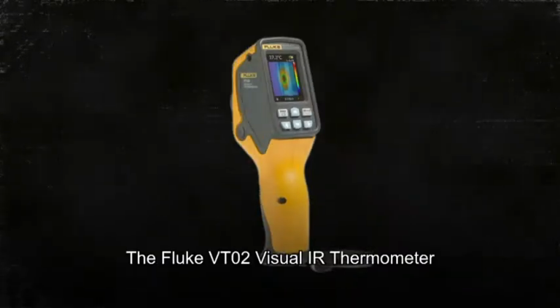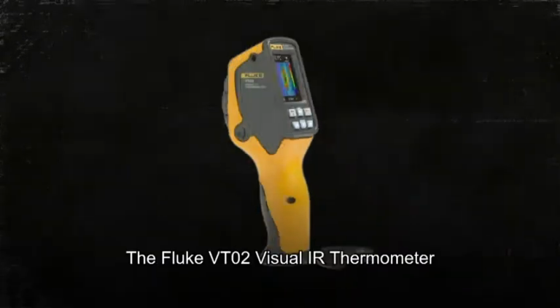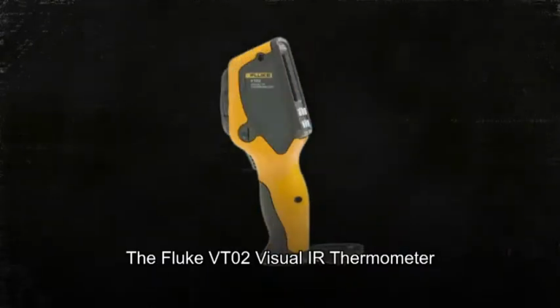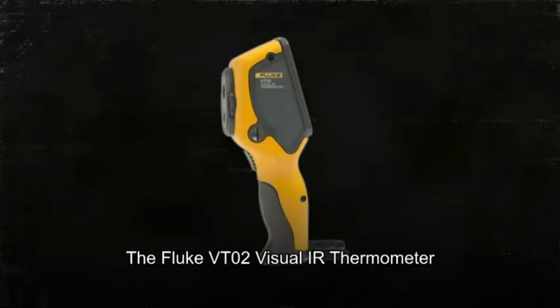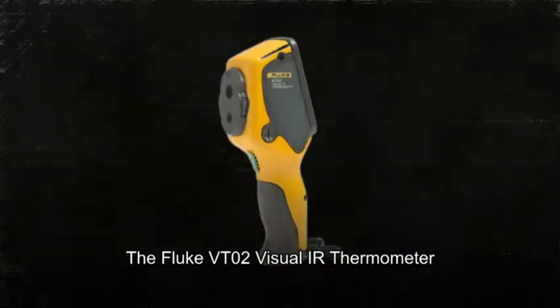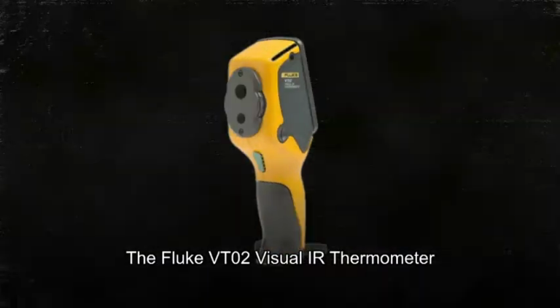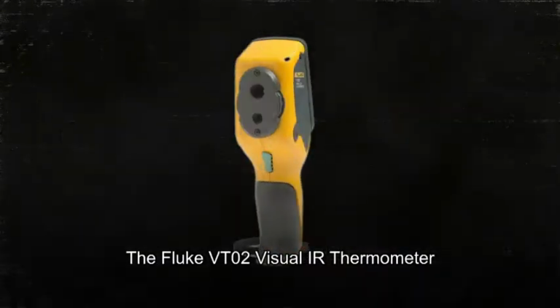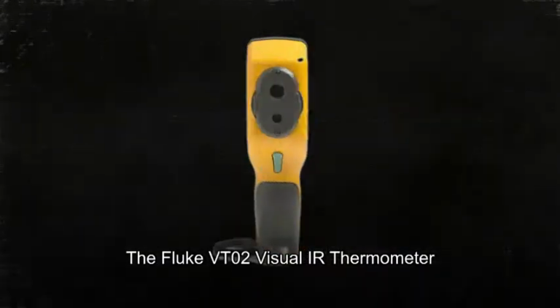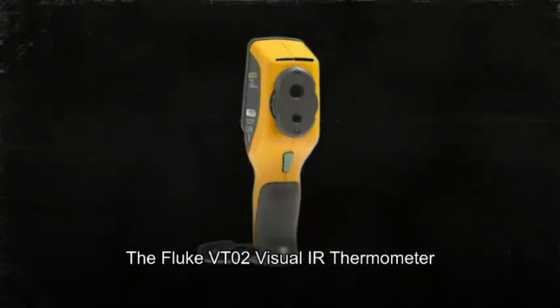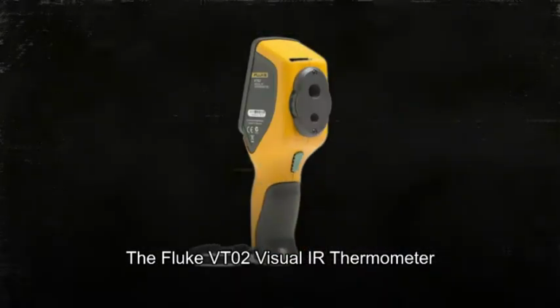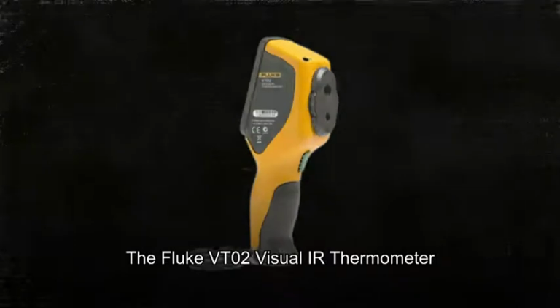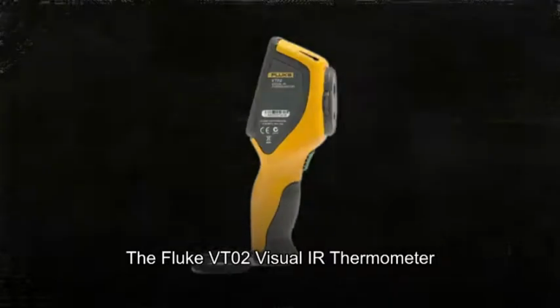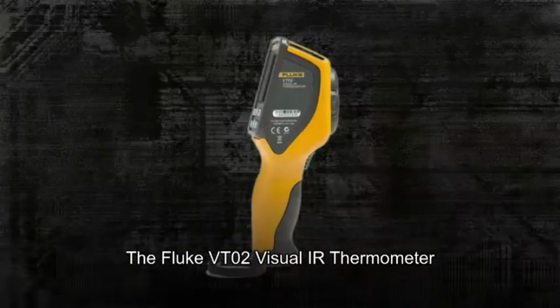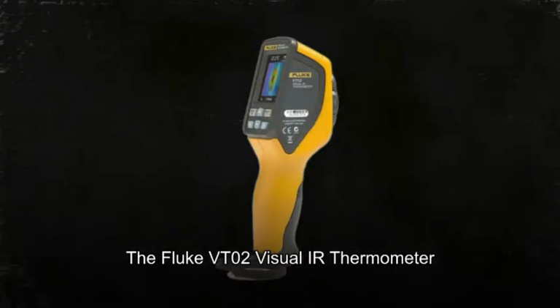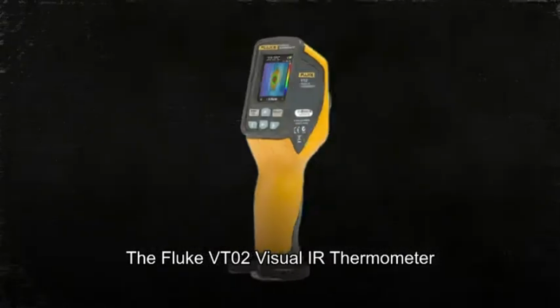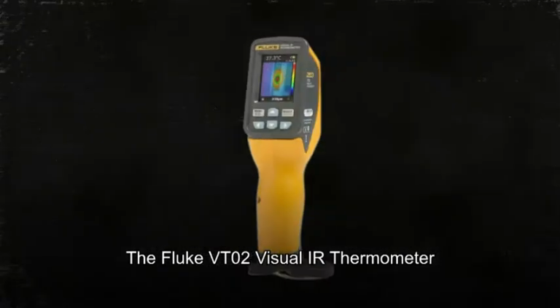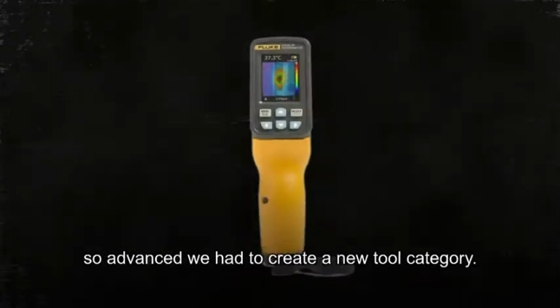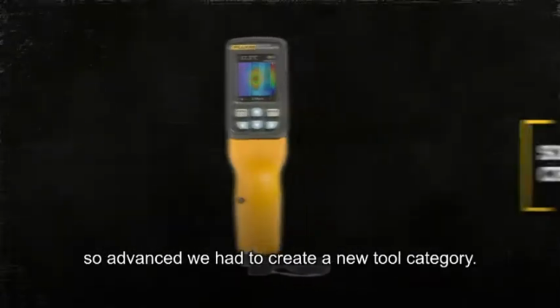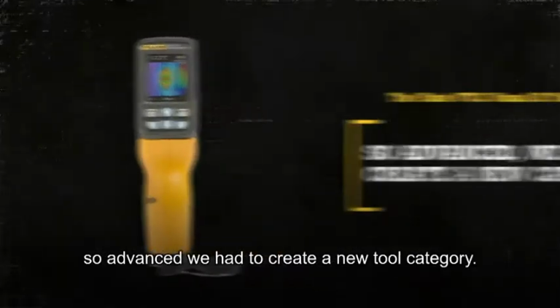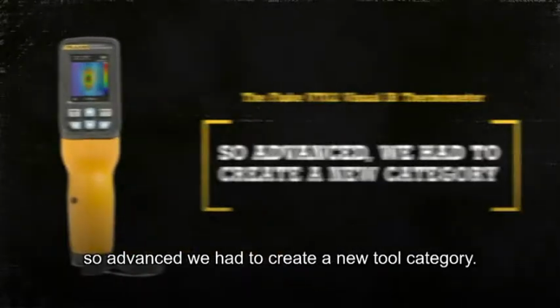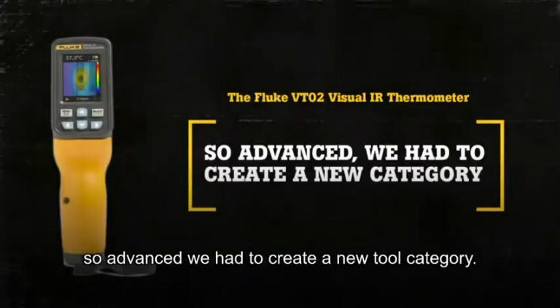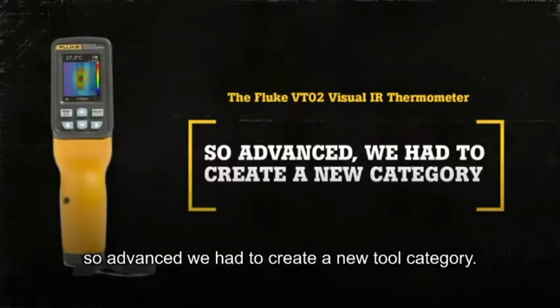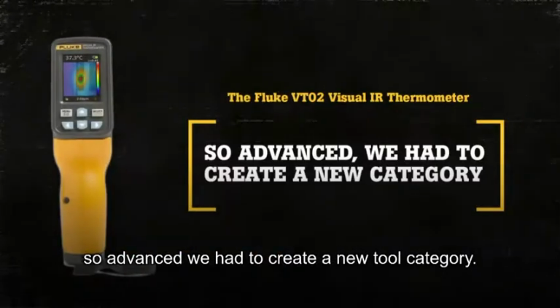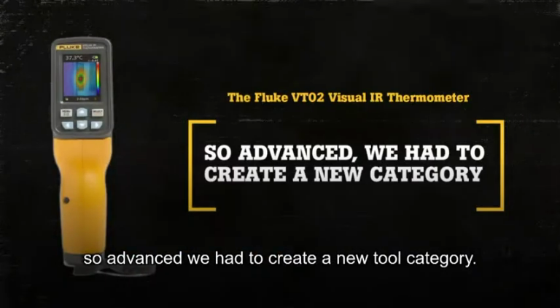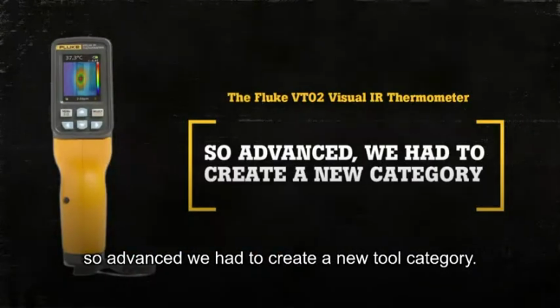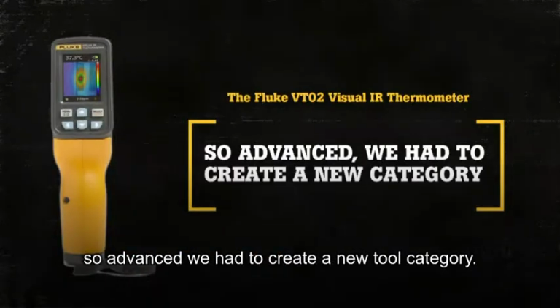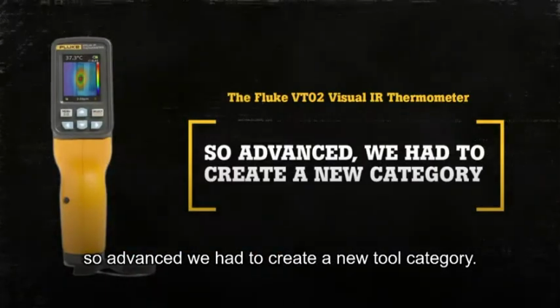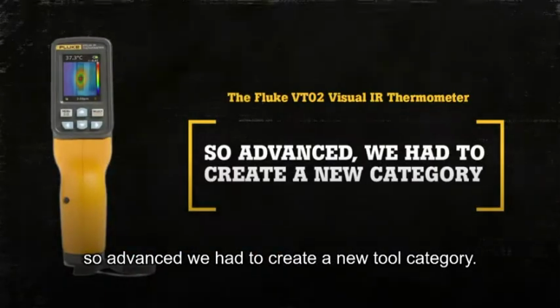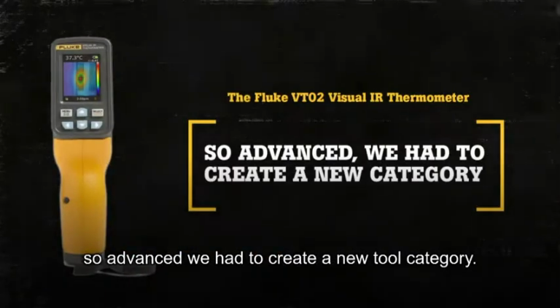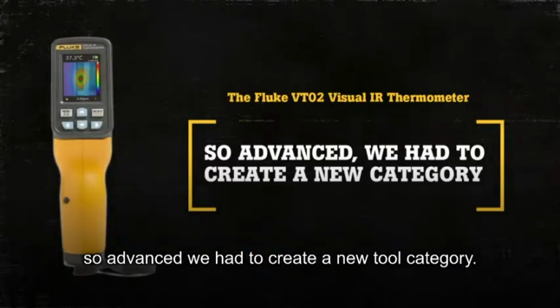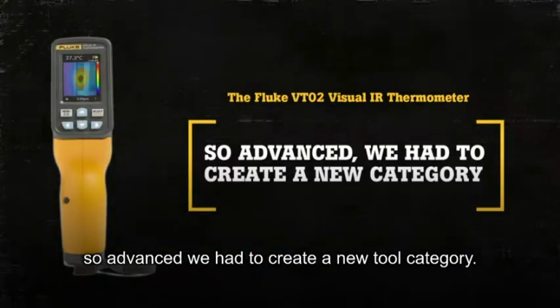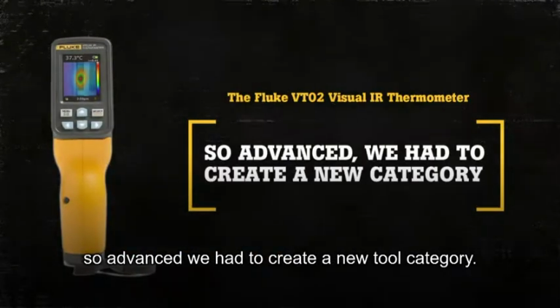The Fluke VT02 Visual IR Thermometer: so advanced, we had to create a new tool category.